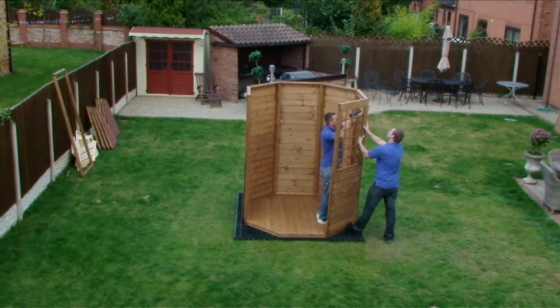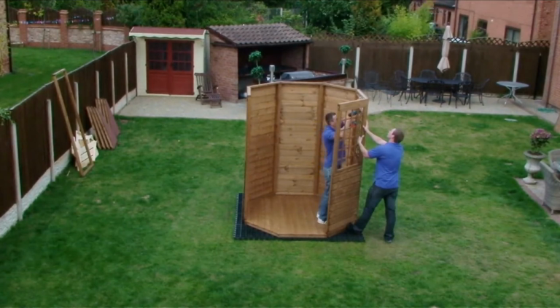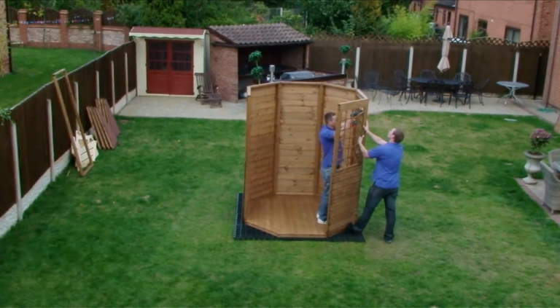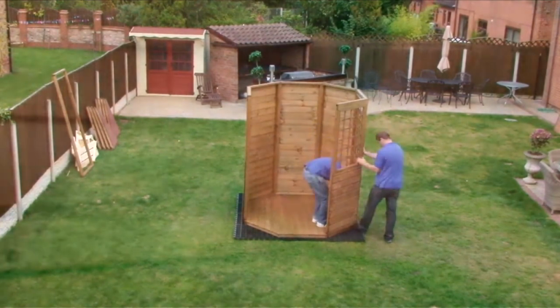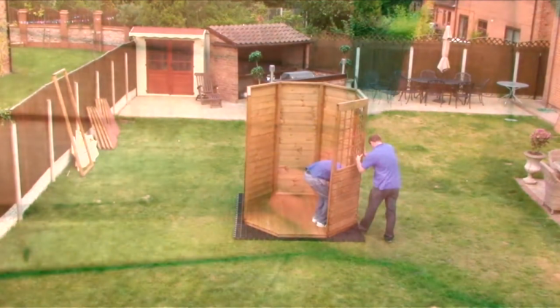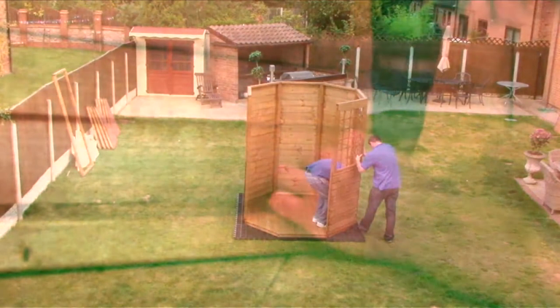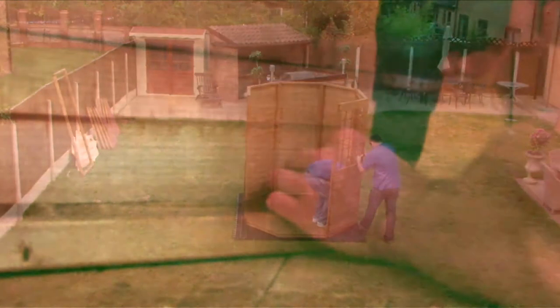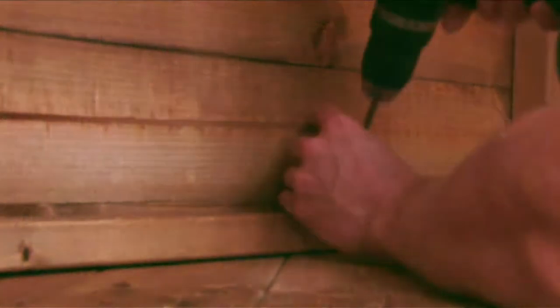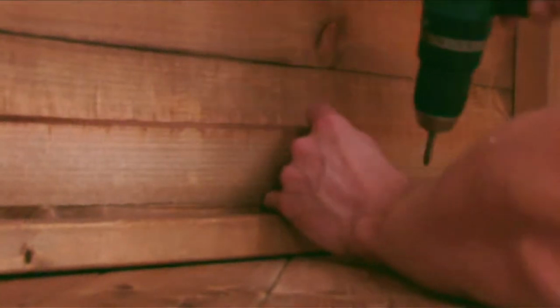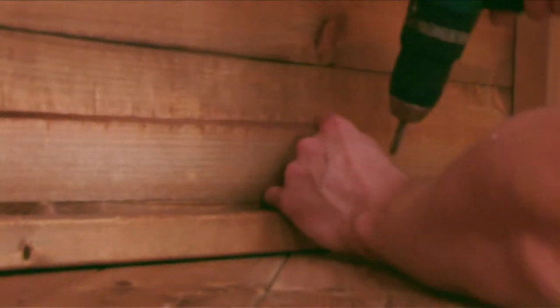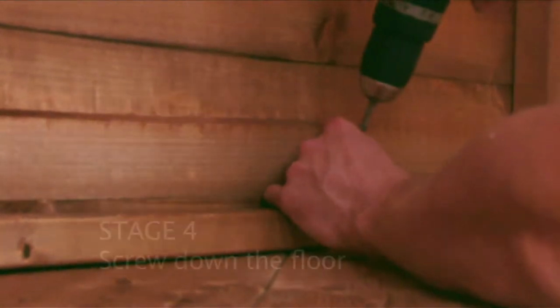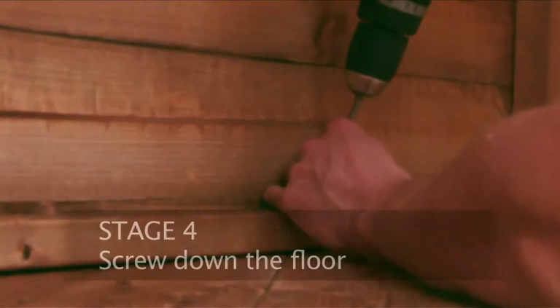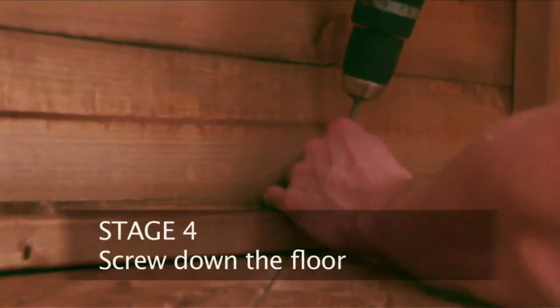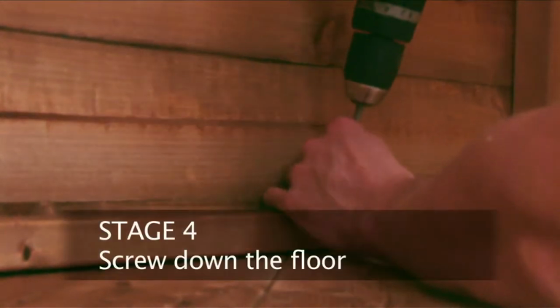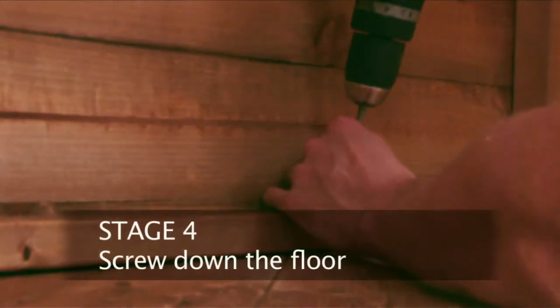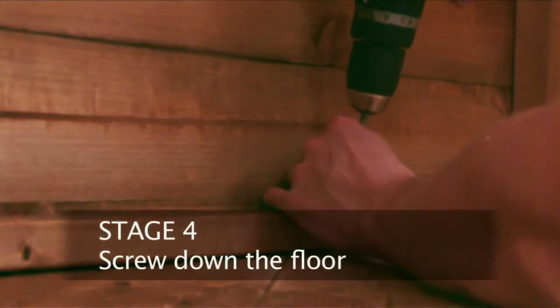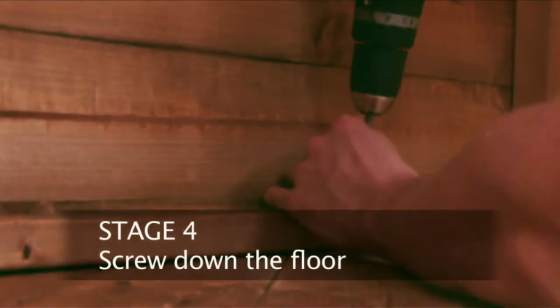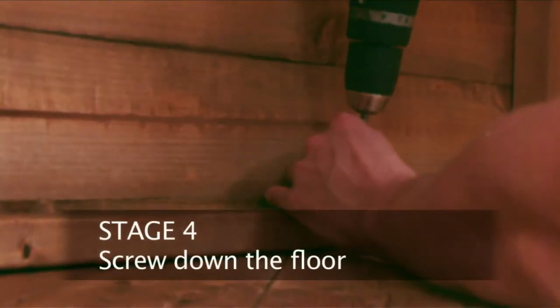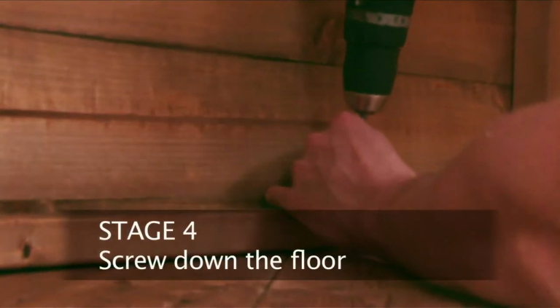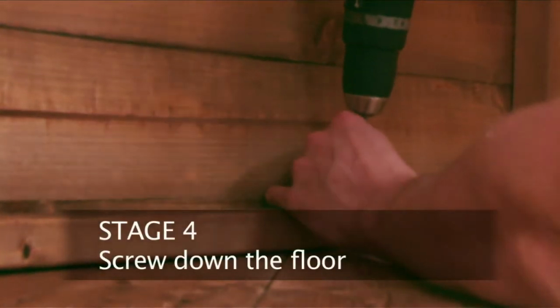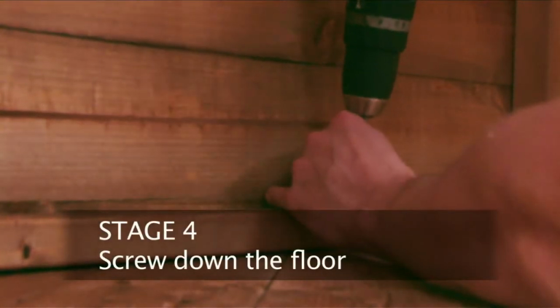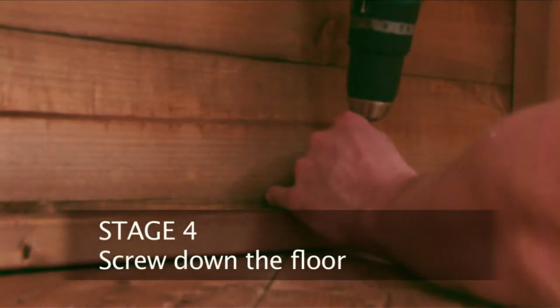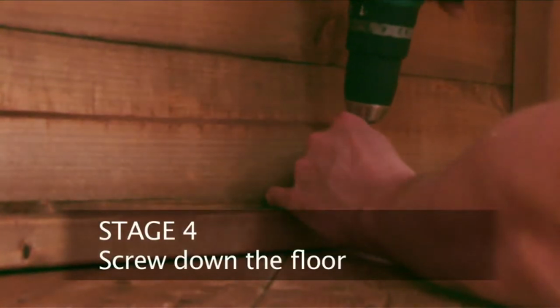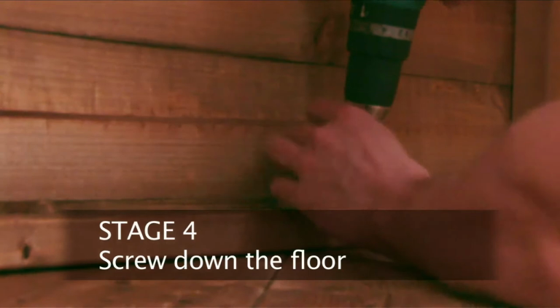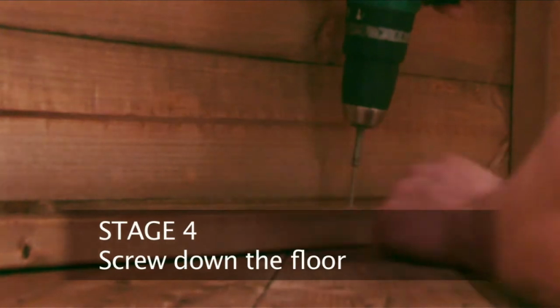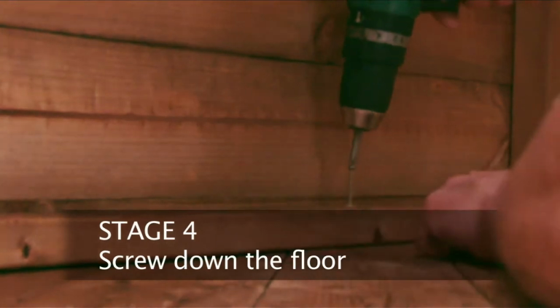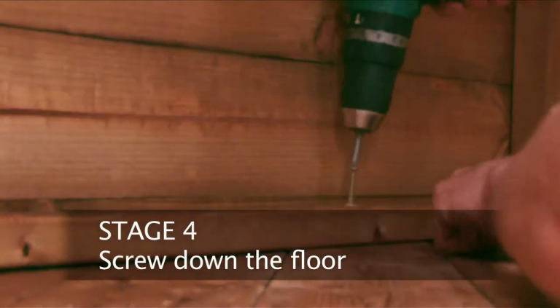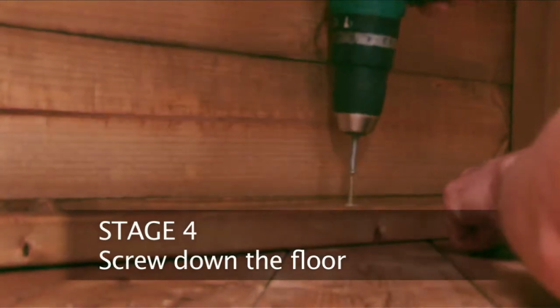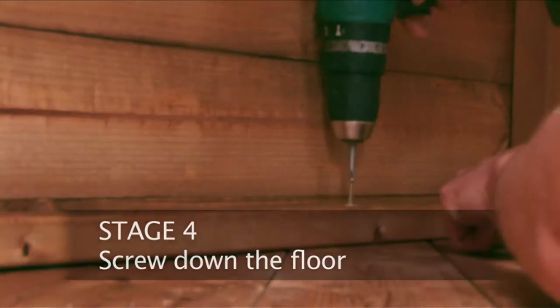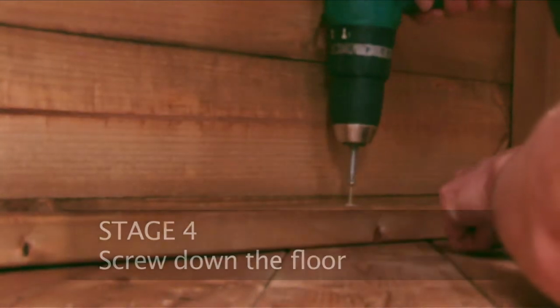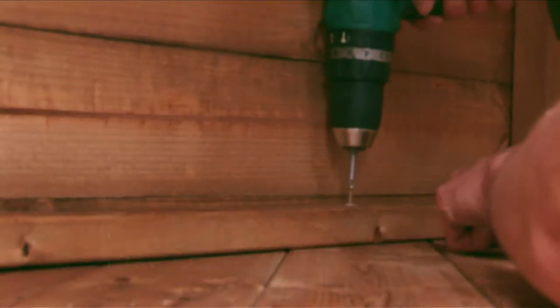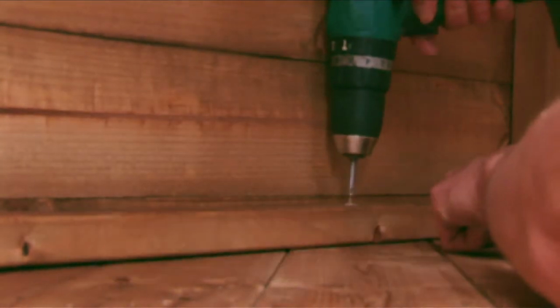Check that the building is parallel to the floor shape and that the diagonals are equal before screwing to the floor.